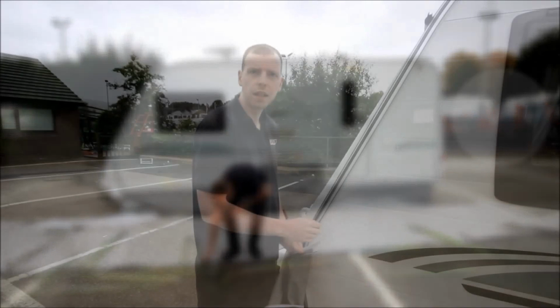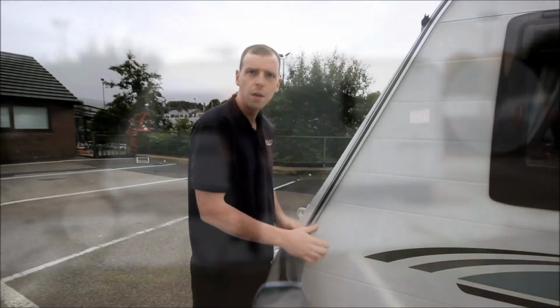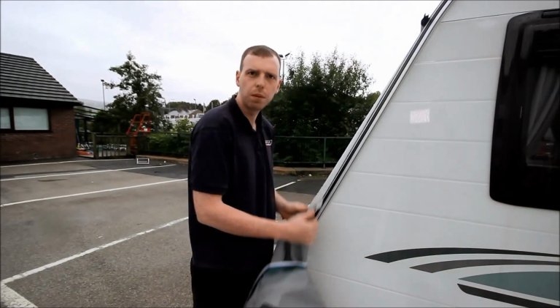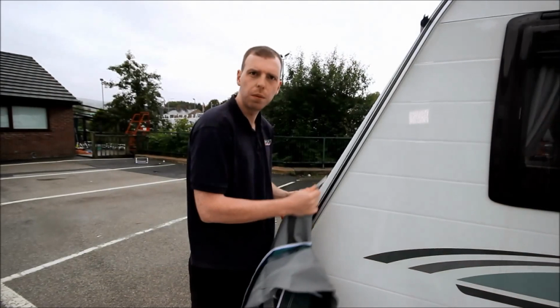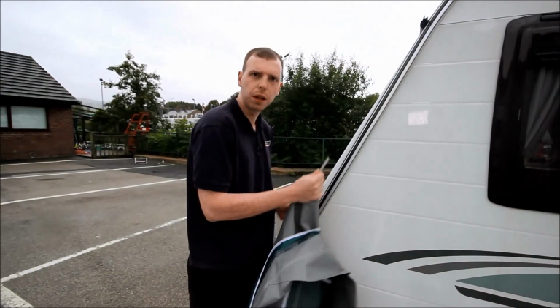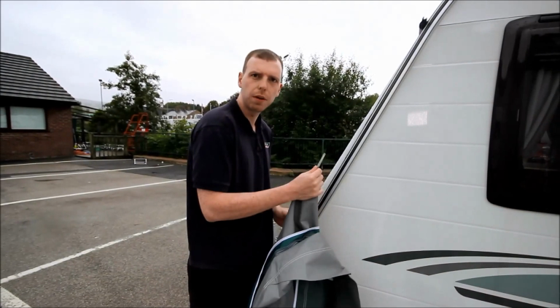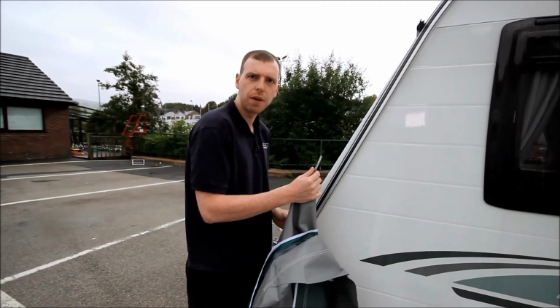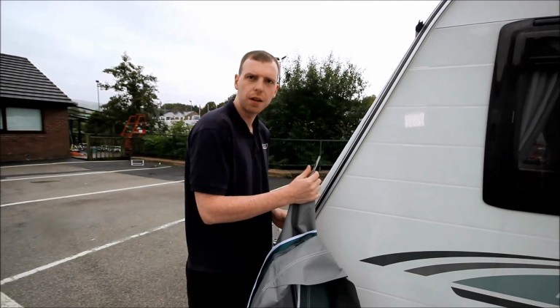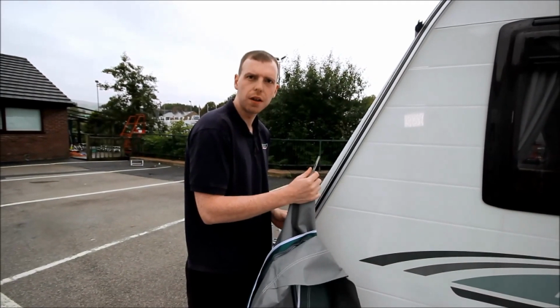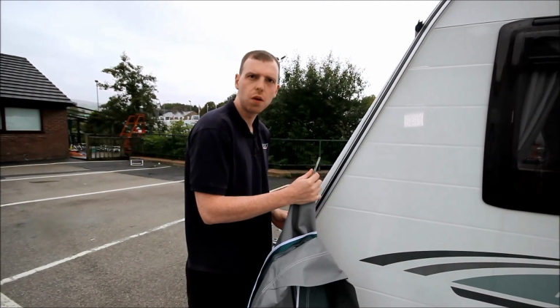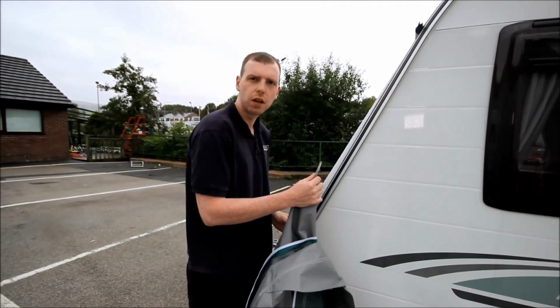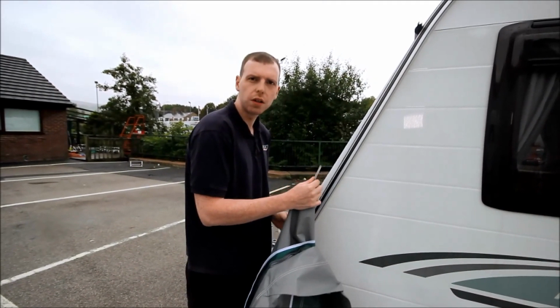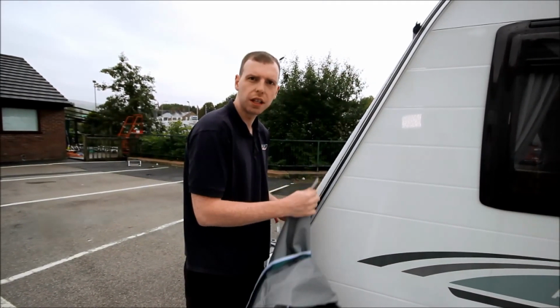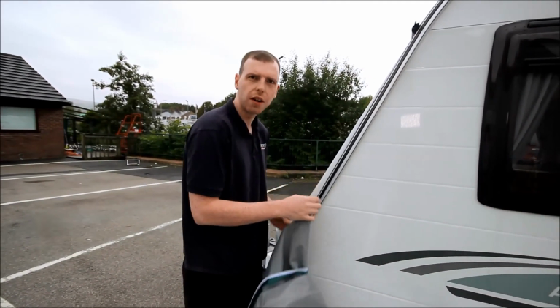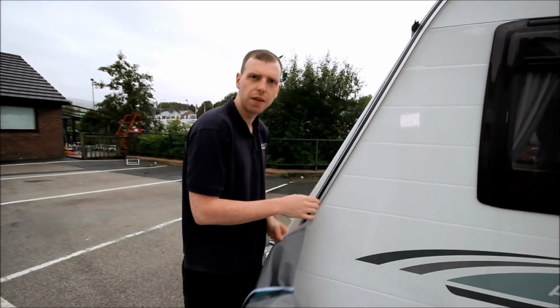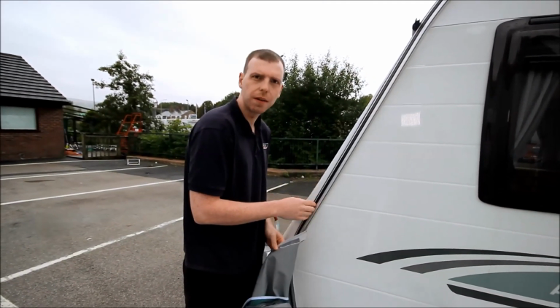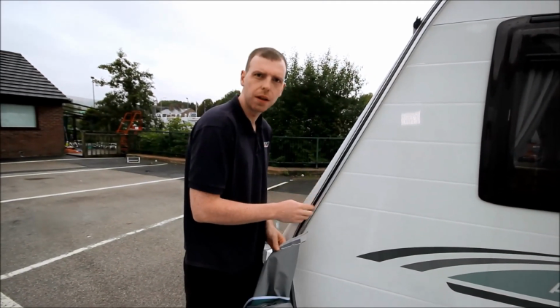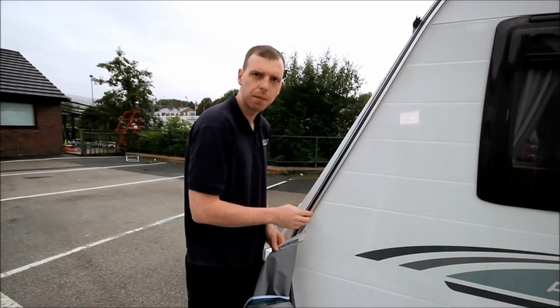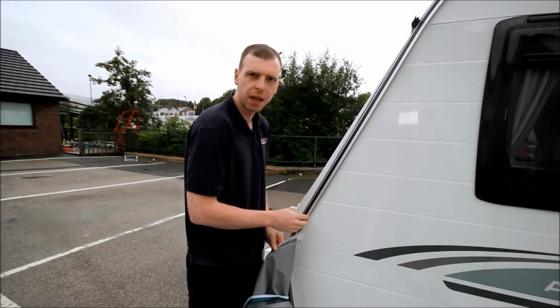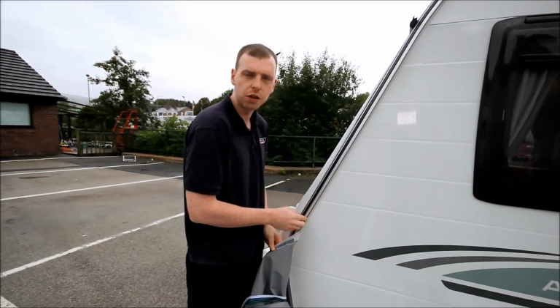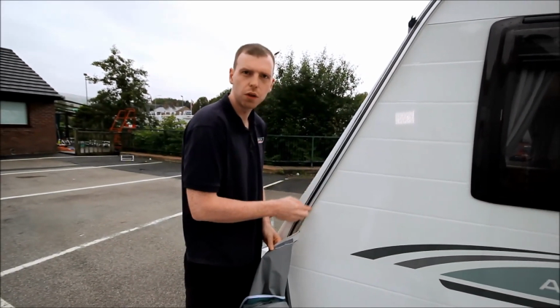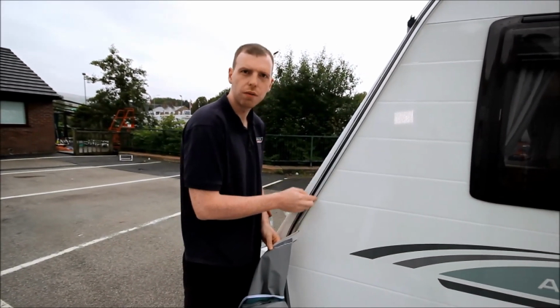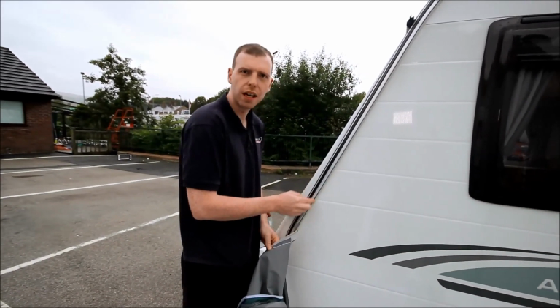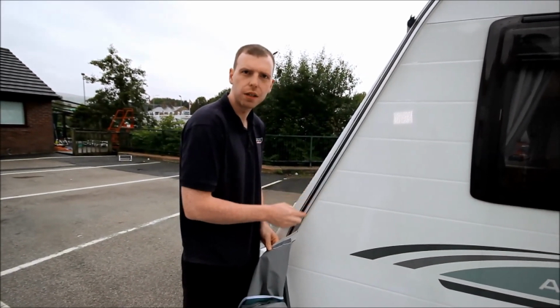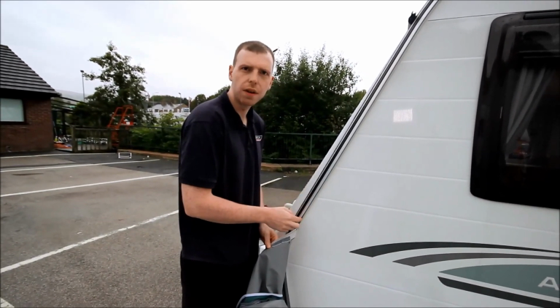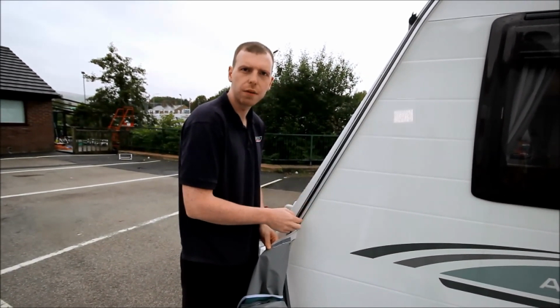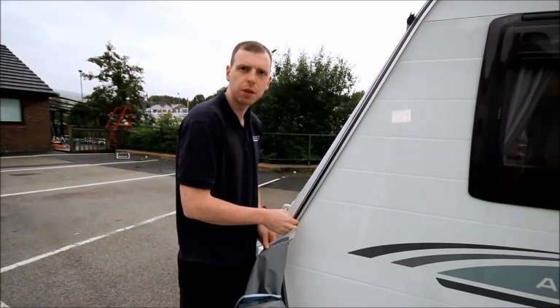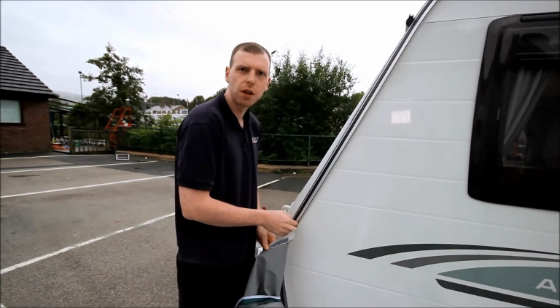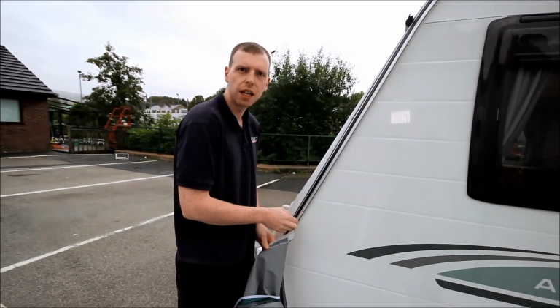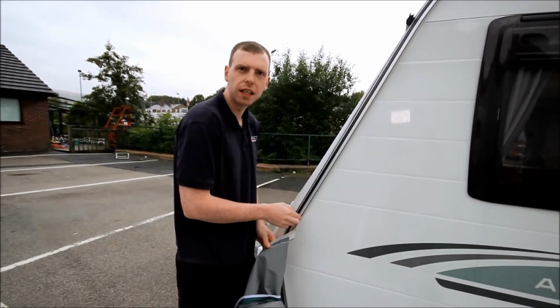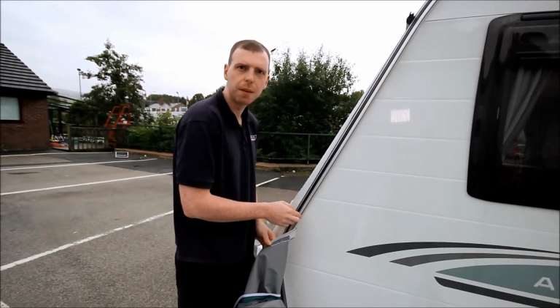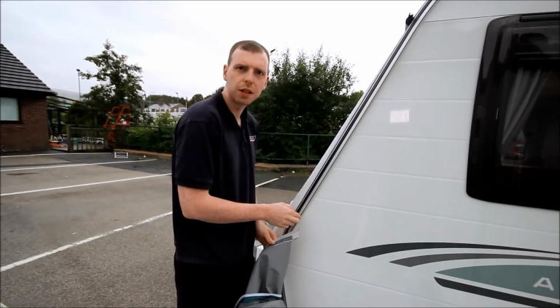Now we're going to thread the awning onto the caravan, making sure the rail is free from dirt and any damage.